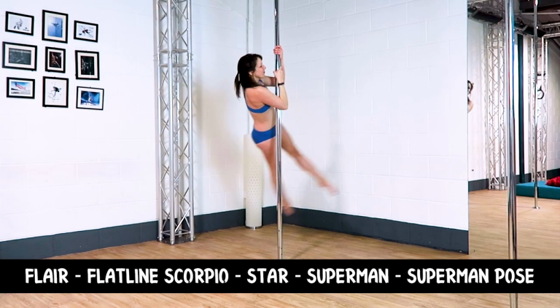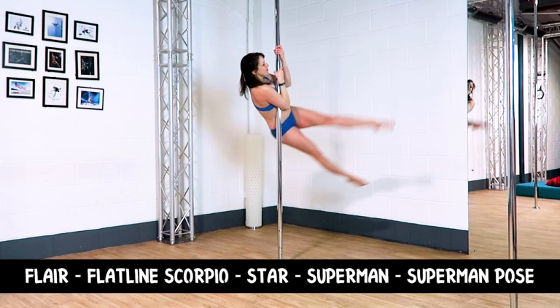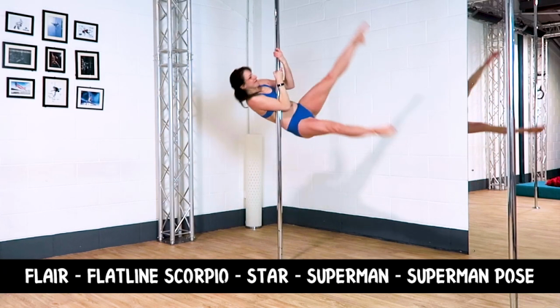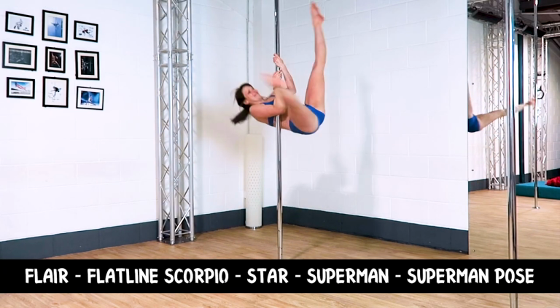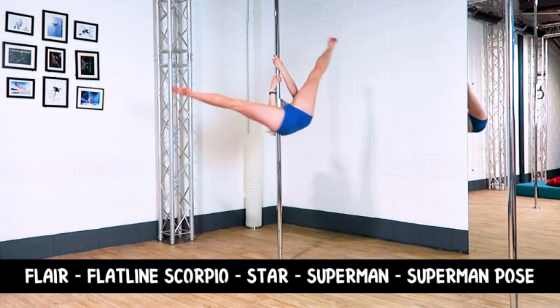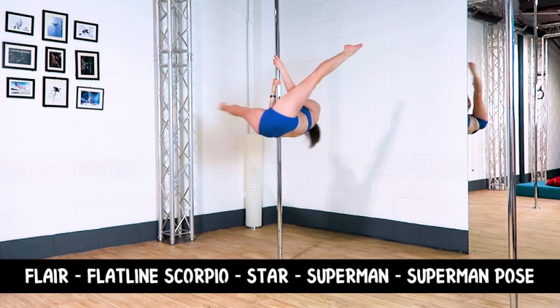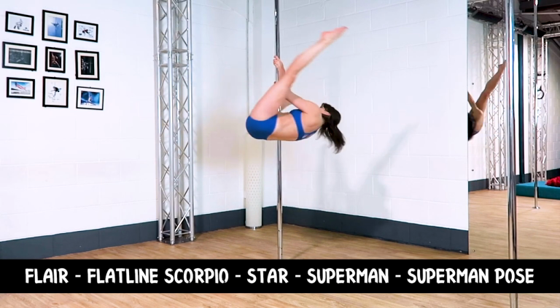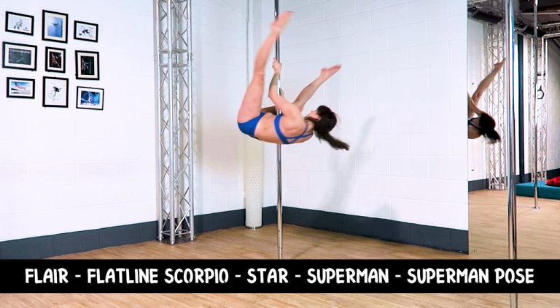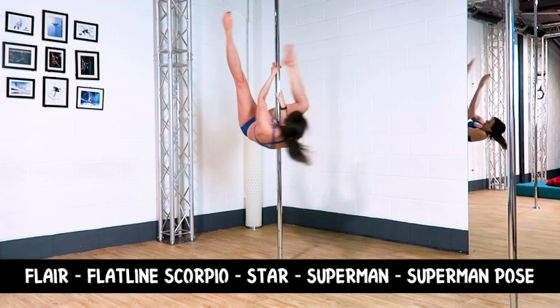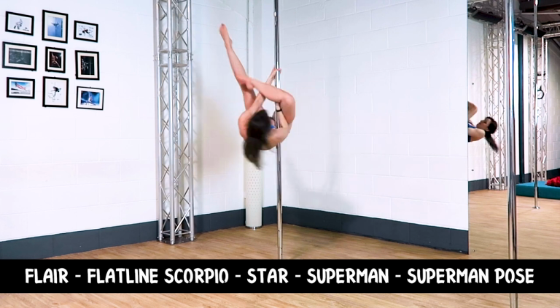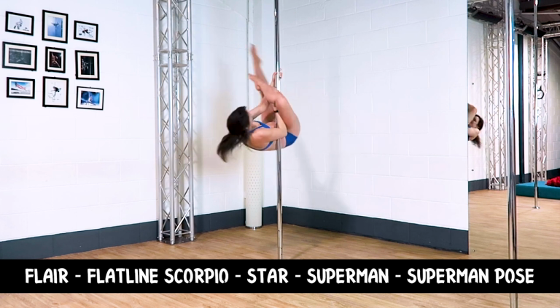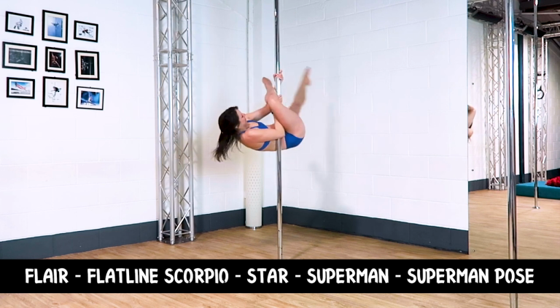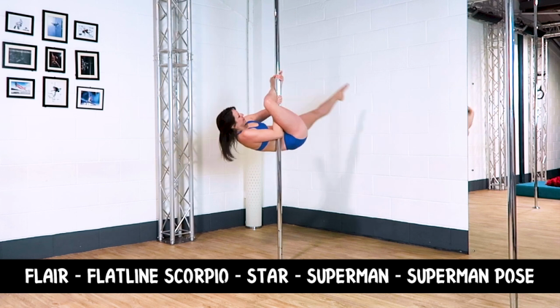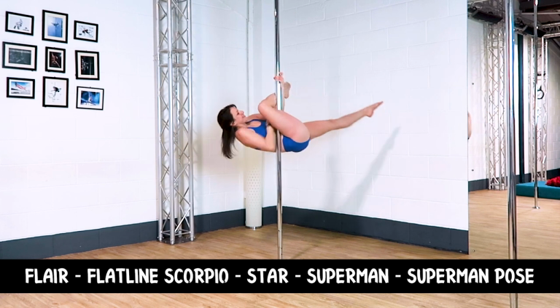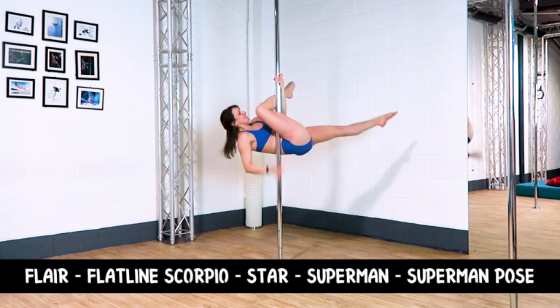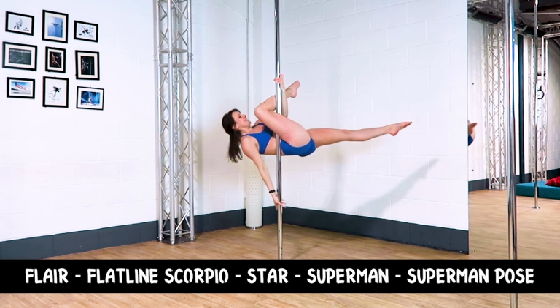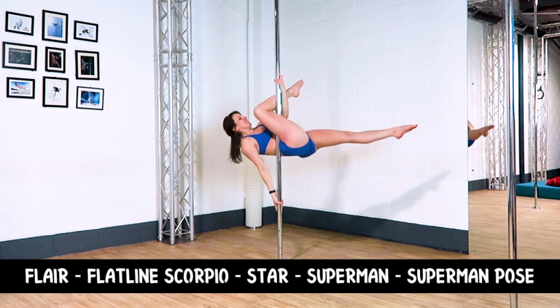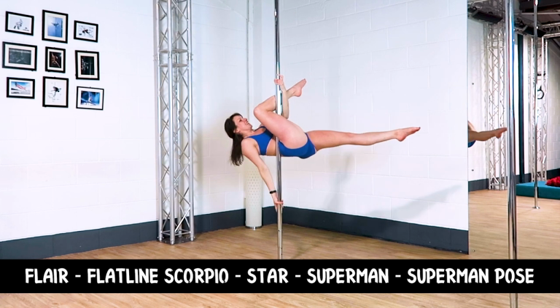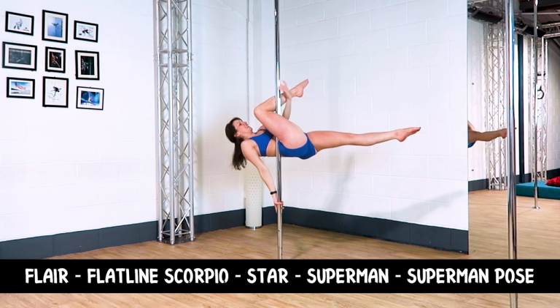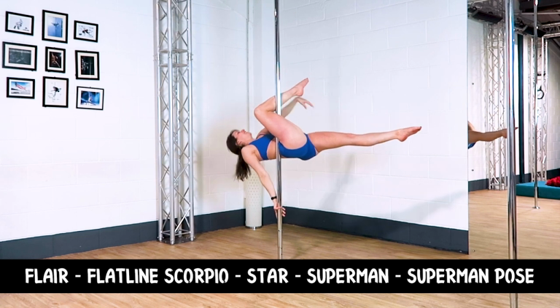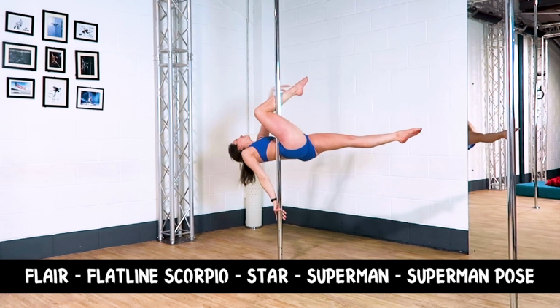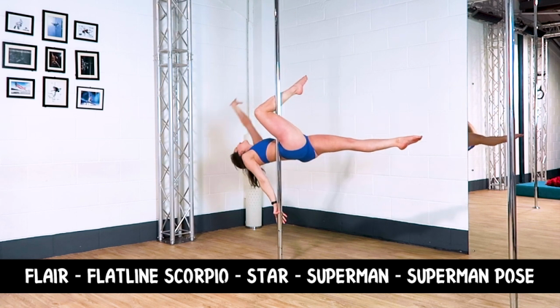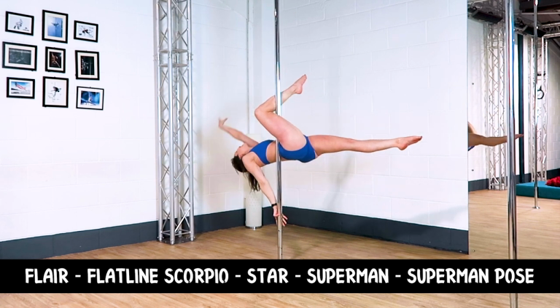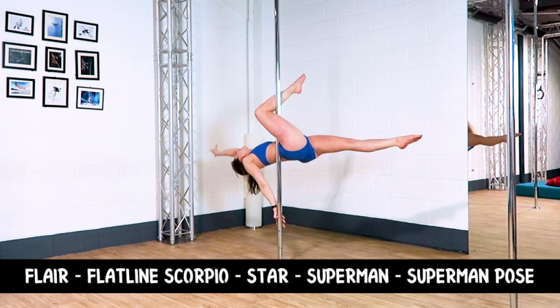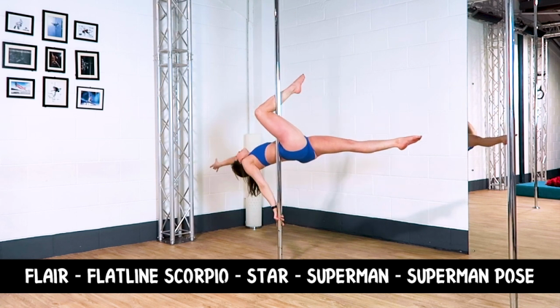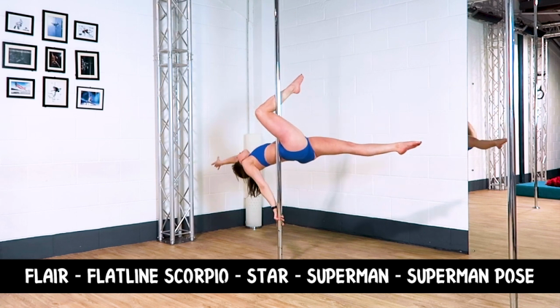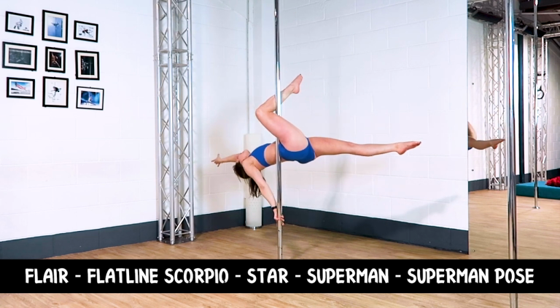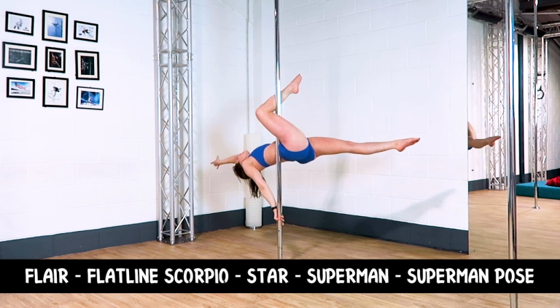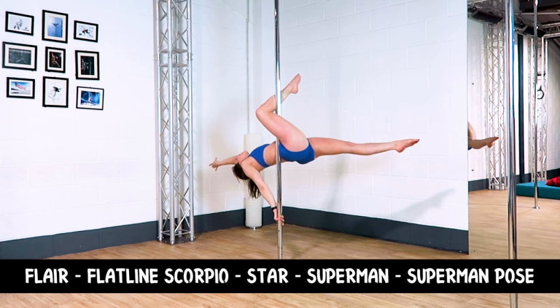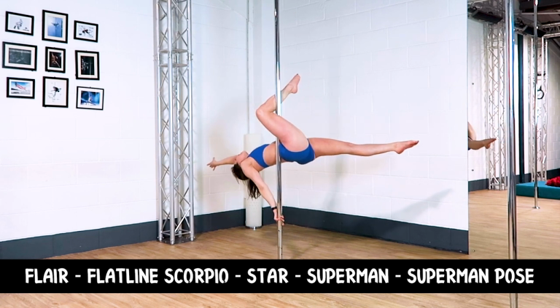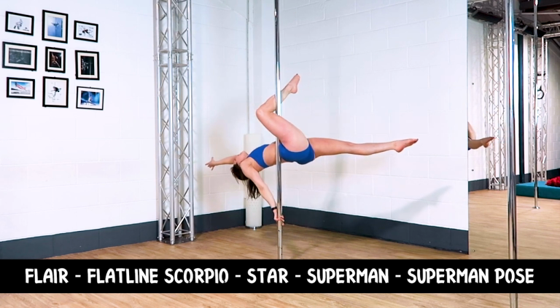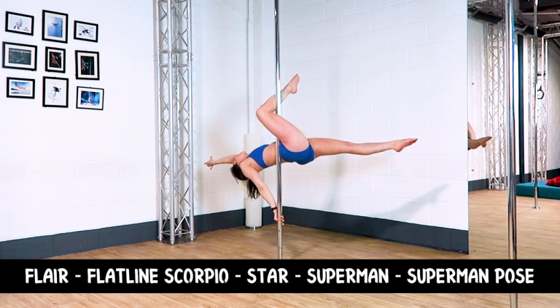Combo three: Flare to a flatline Scorpio, to a star, to a superman, into a little superman pose.